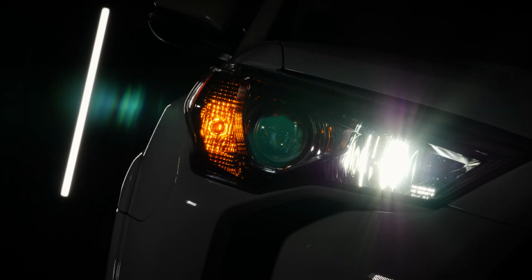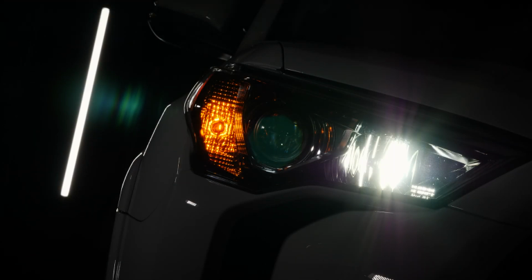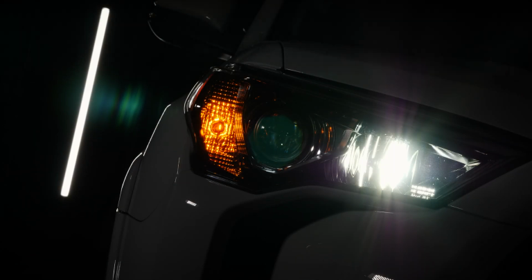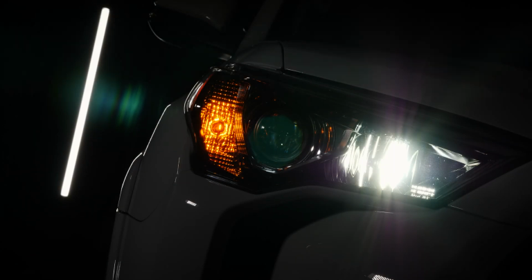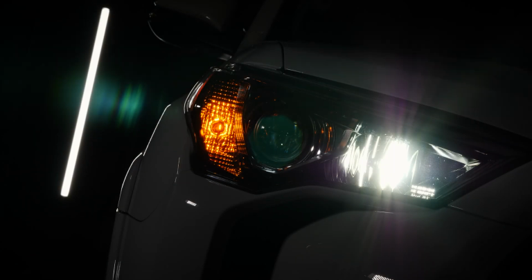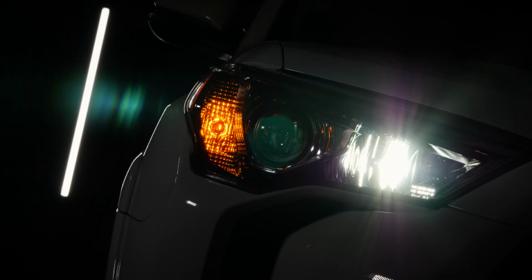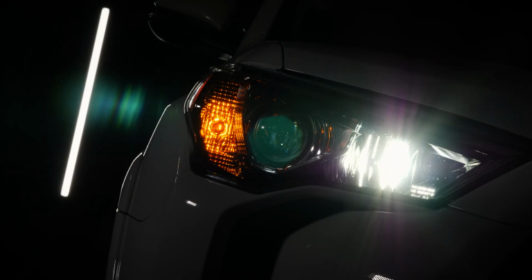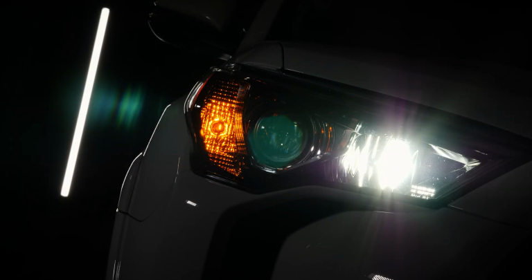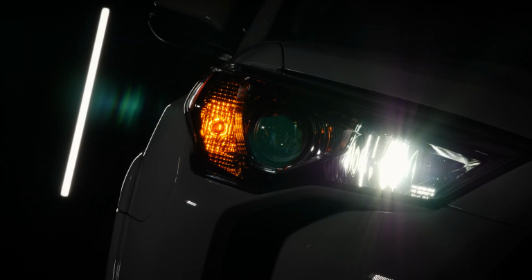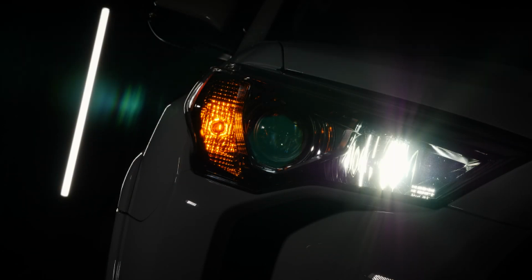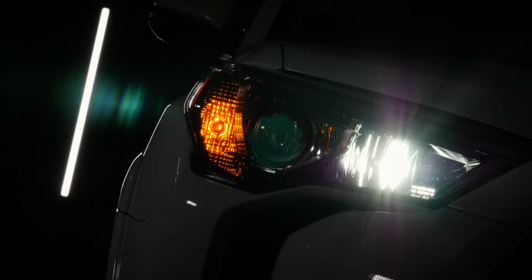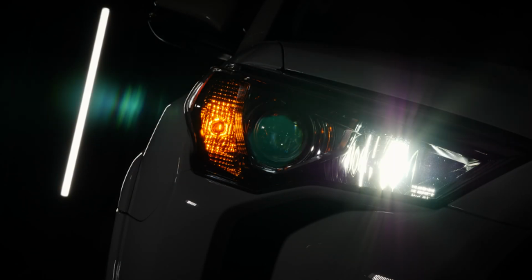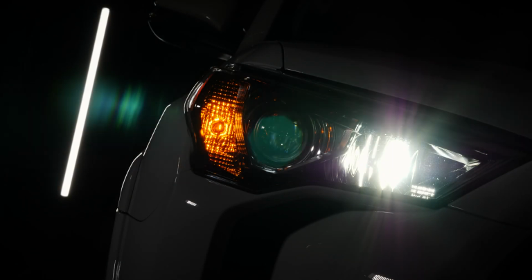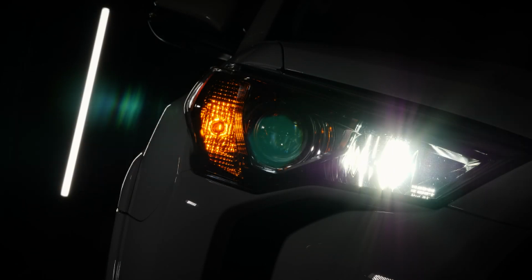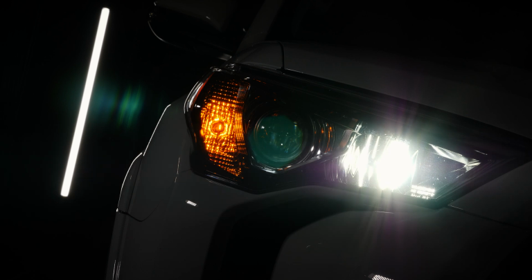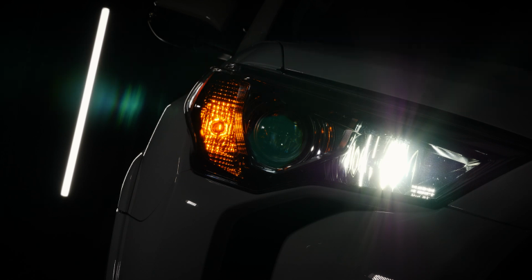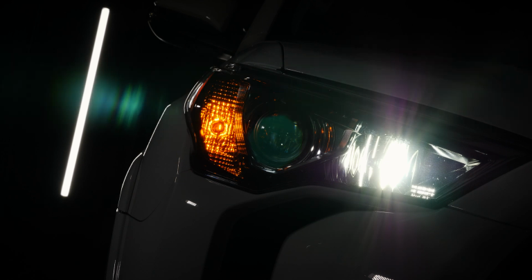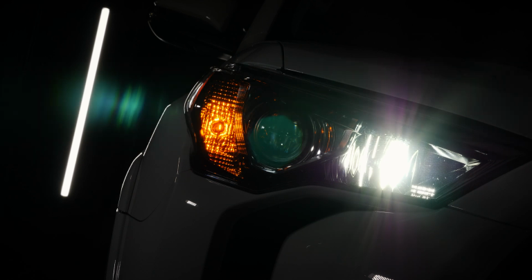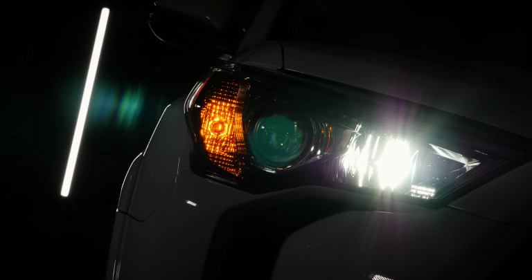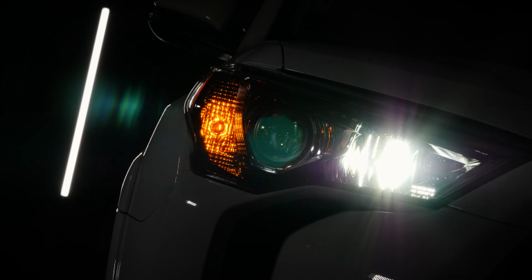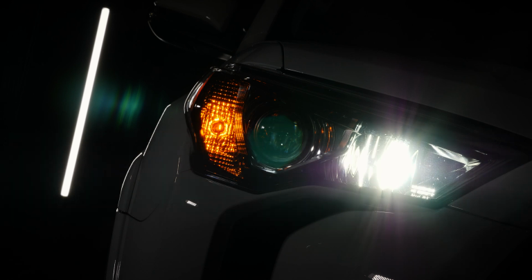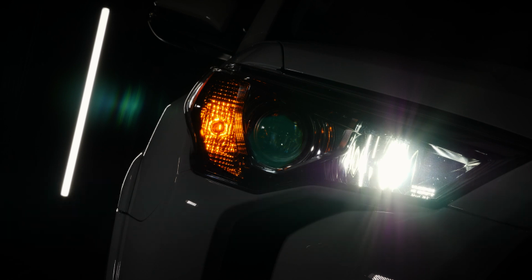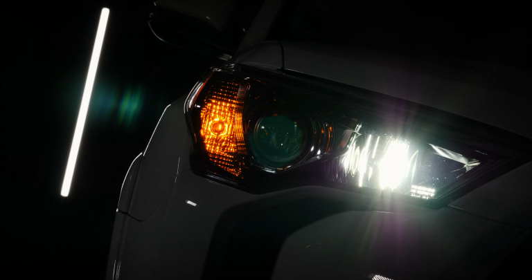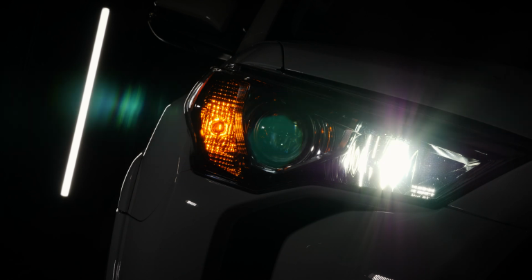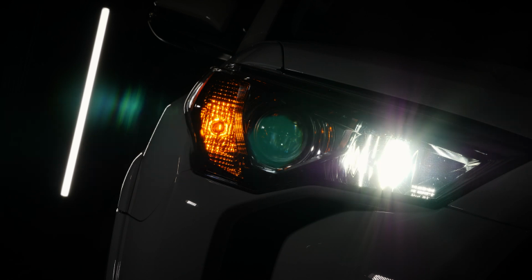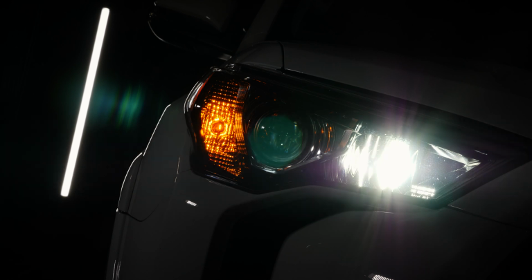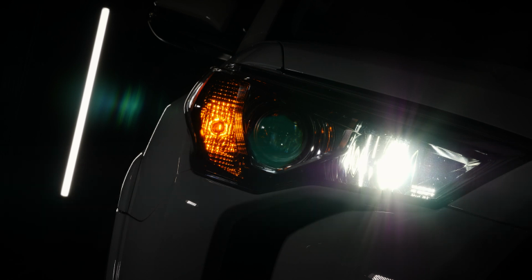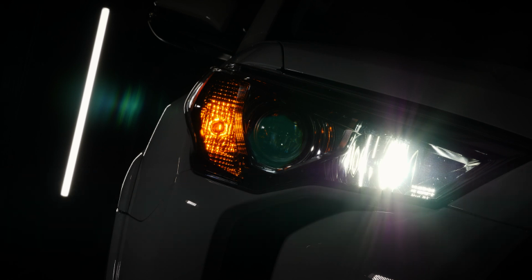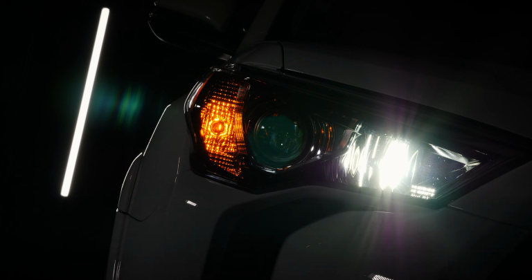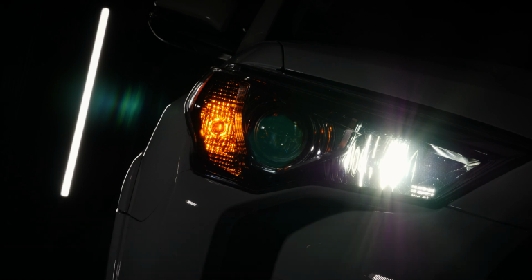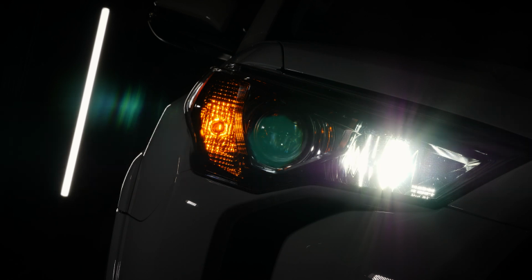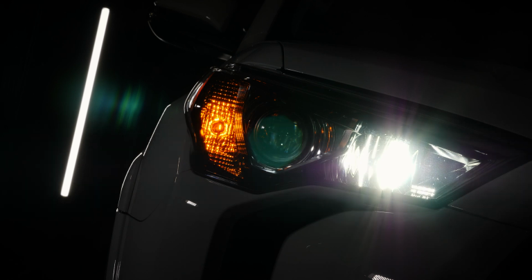This occurs on almost every bulb that's out there on the market today. It doesn't matter if it's $100, $40, or $200 — most of them have this issue.